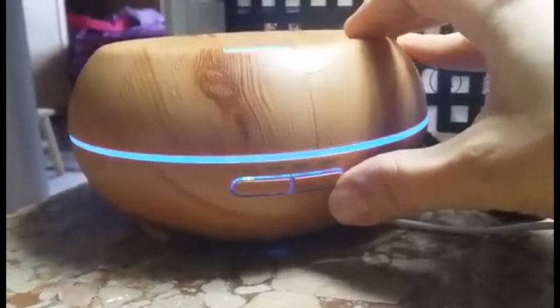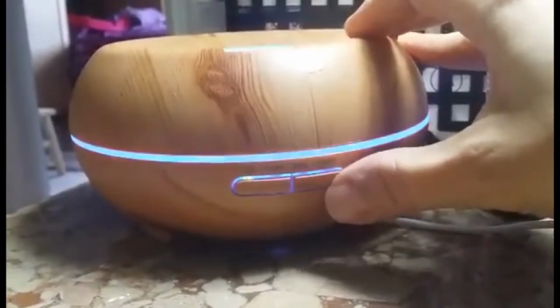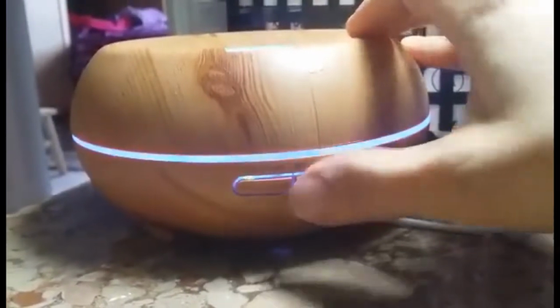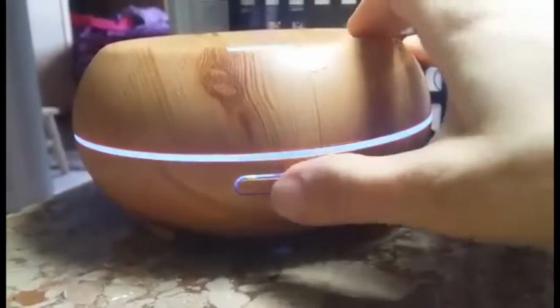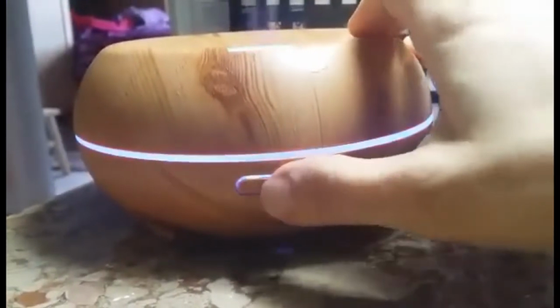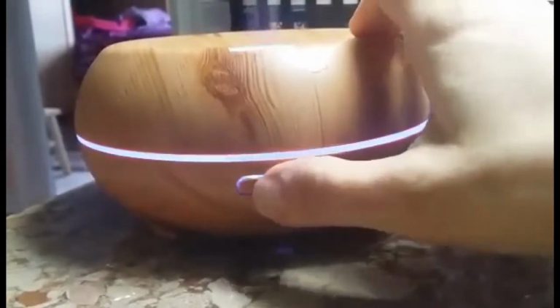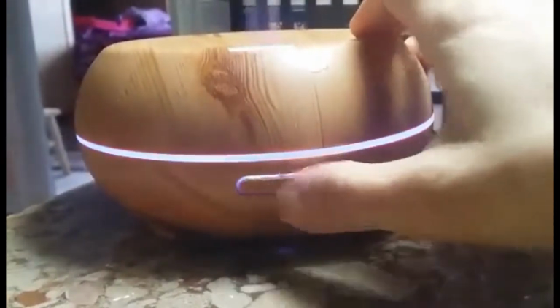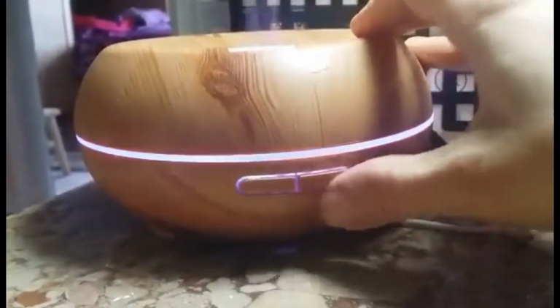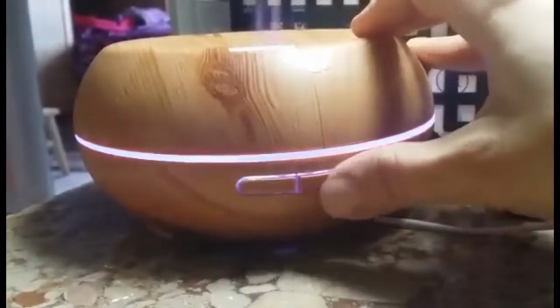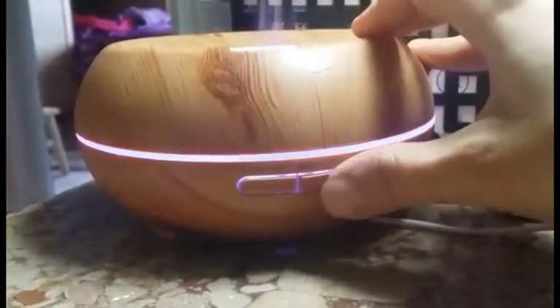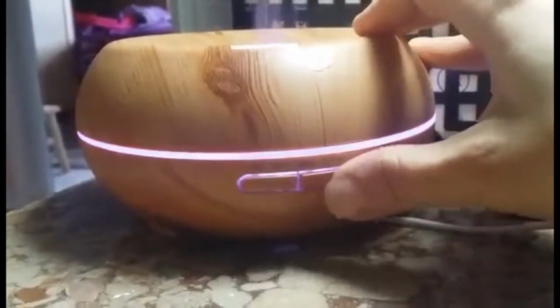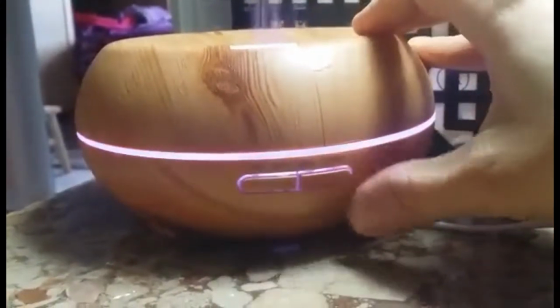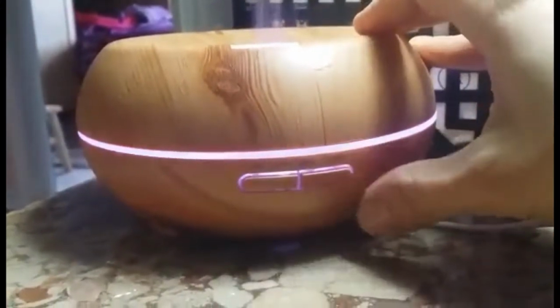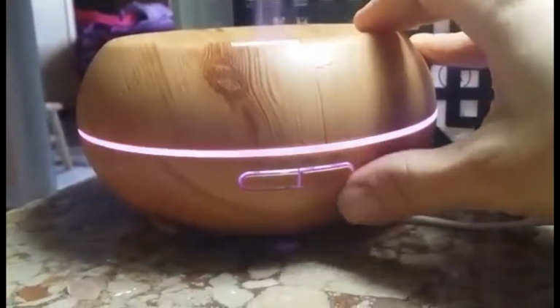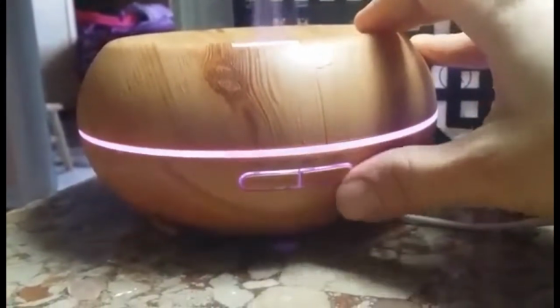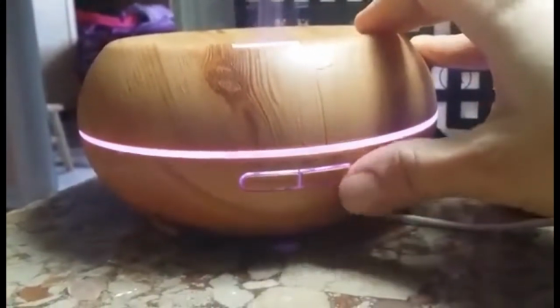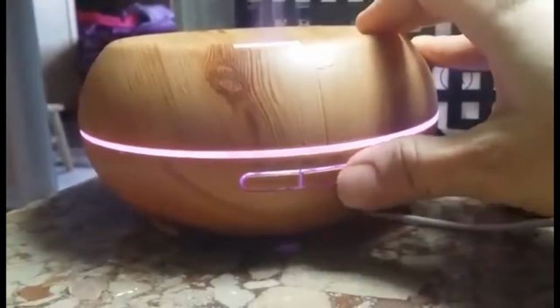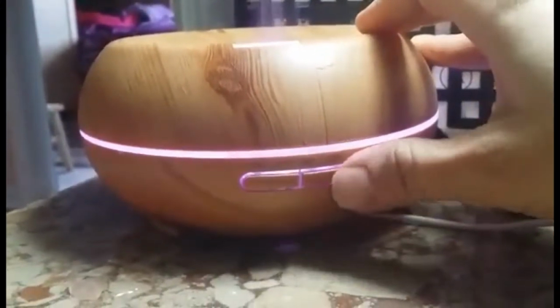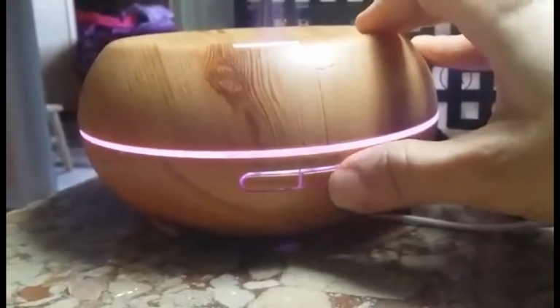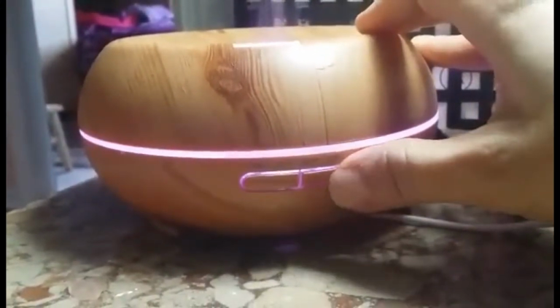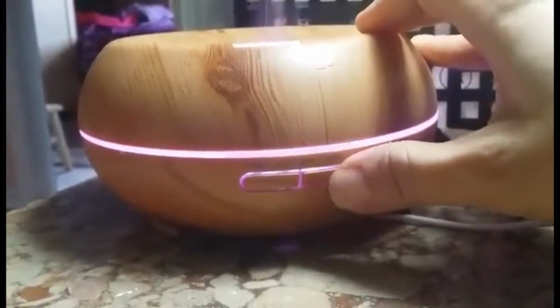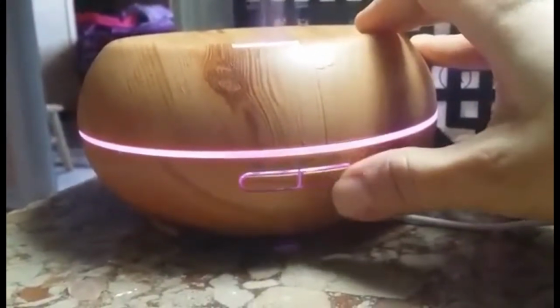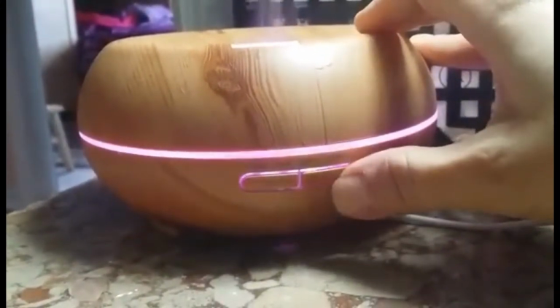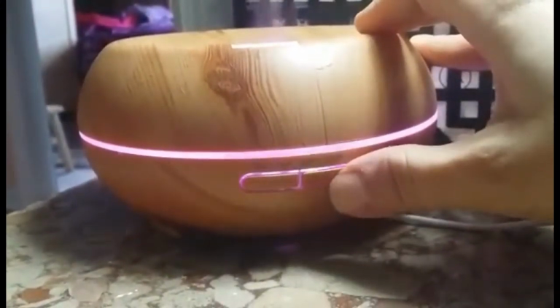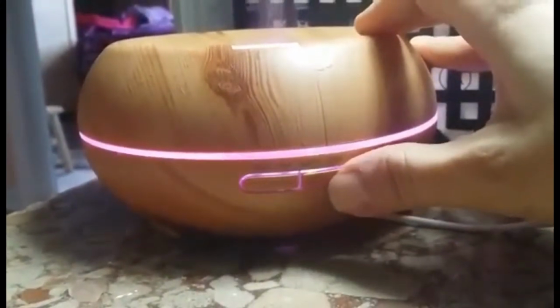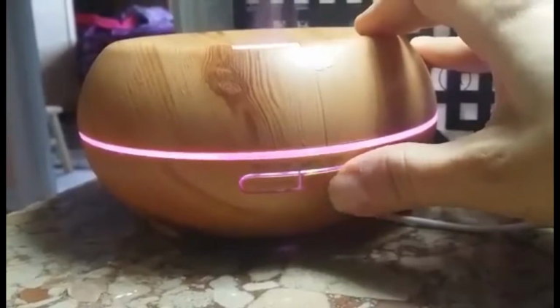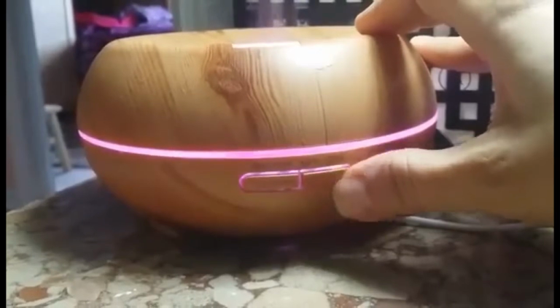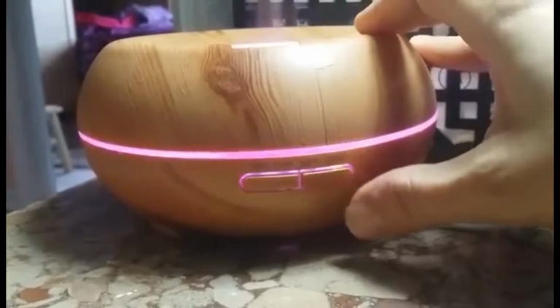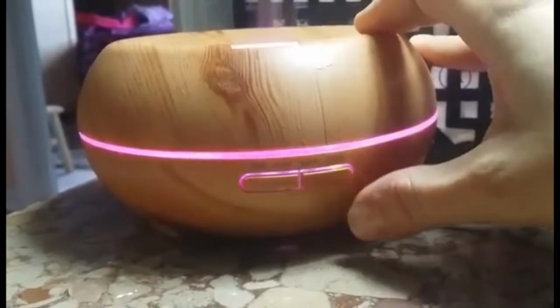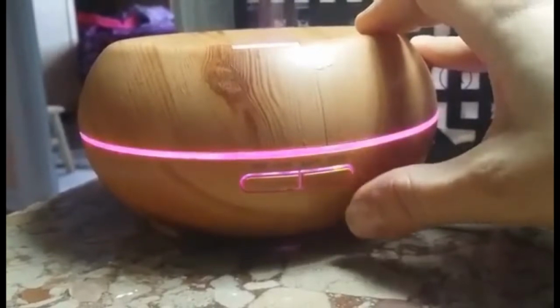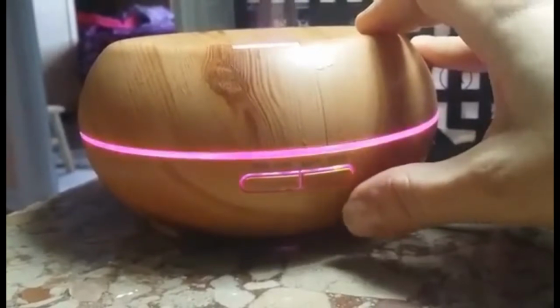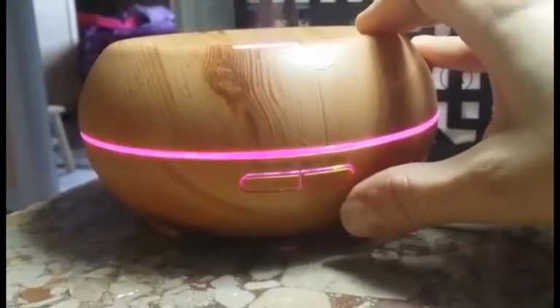Right now it's on the one hour. Push it again, it goes to three, six, and the constant on.